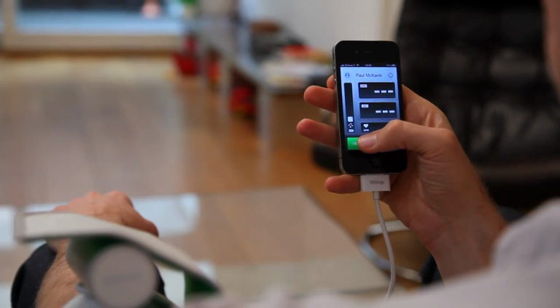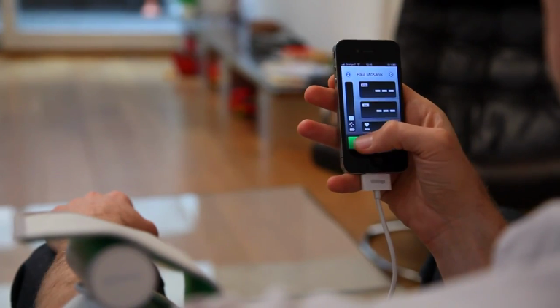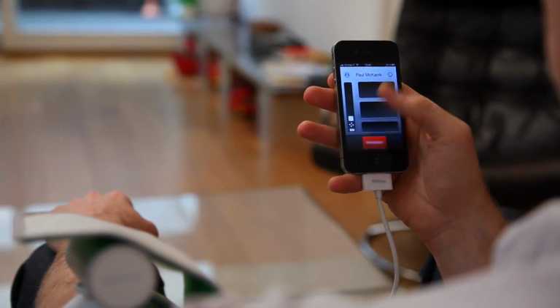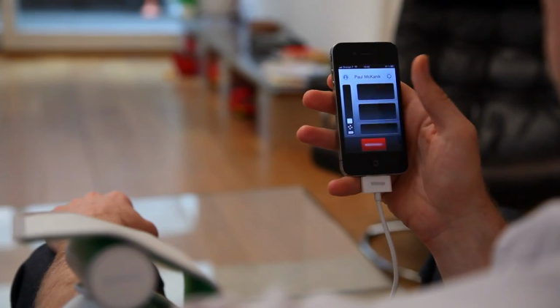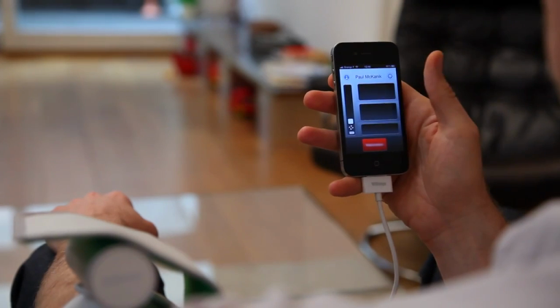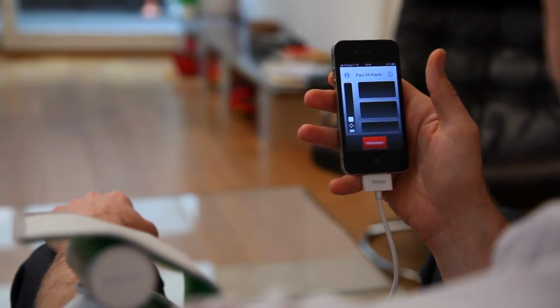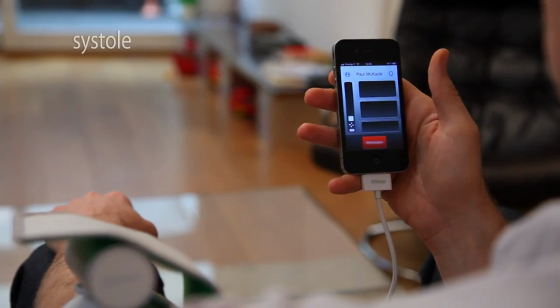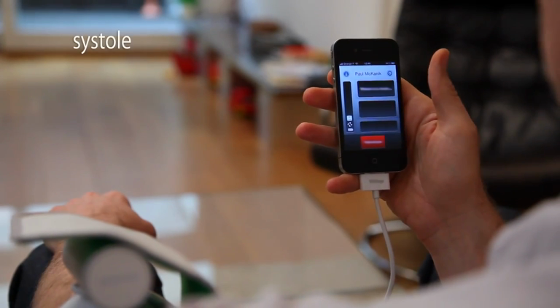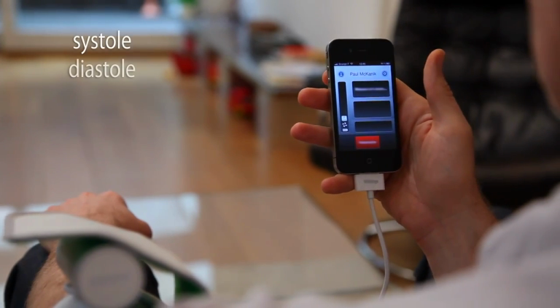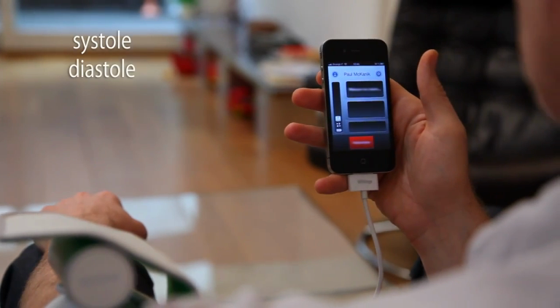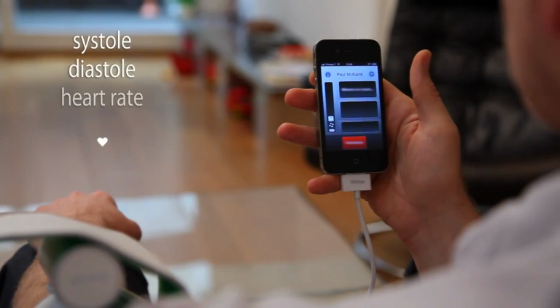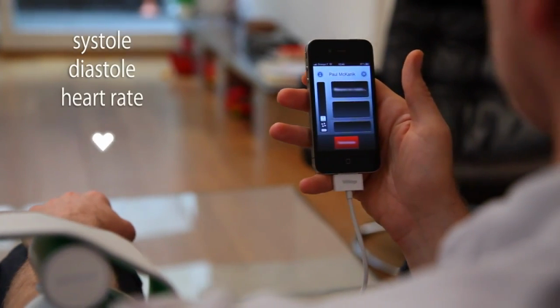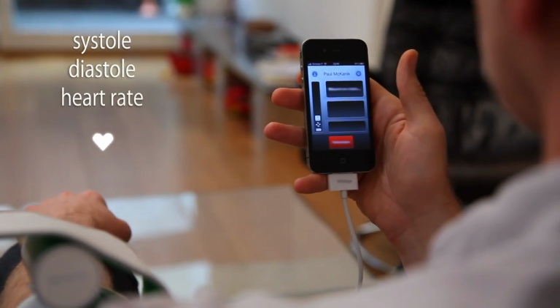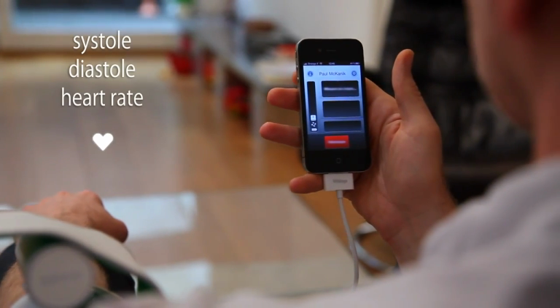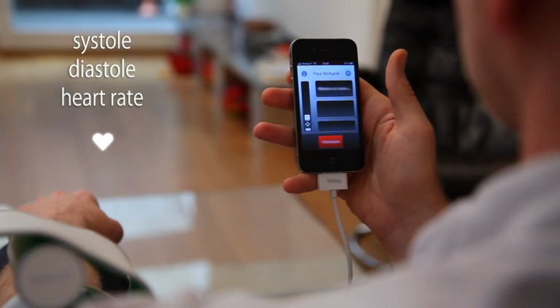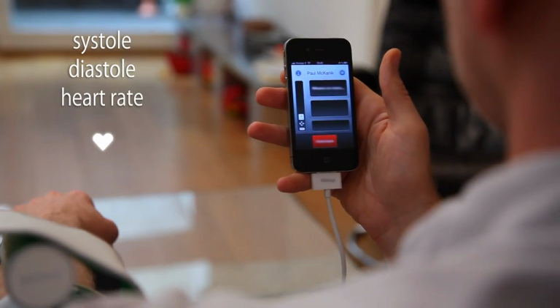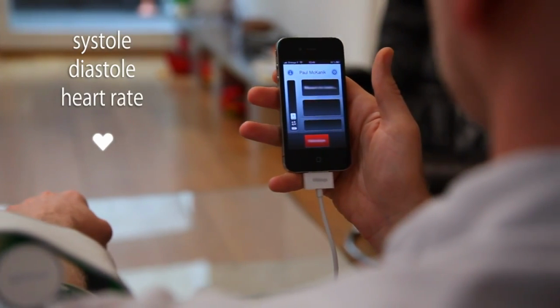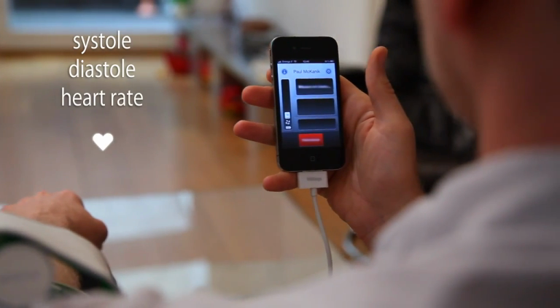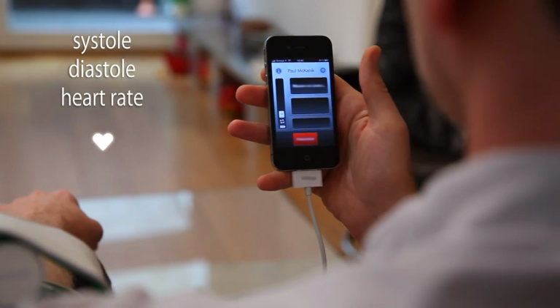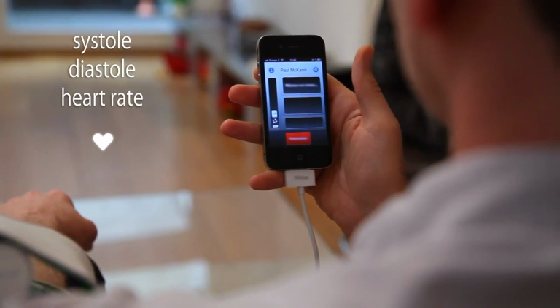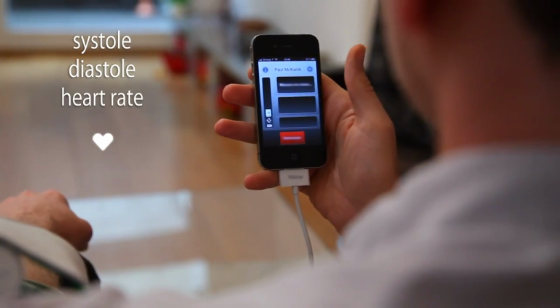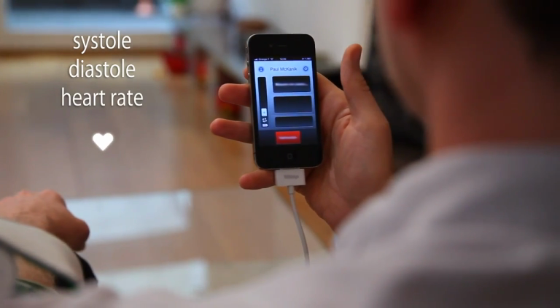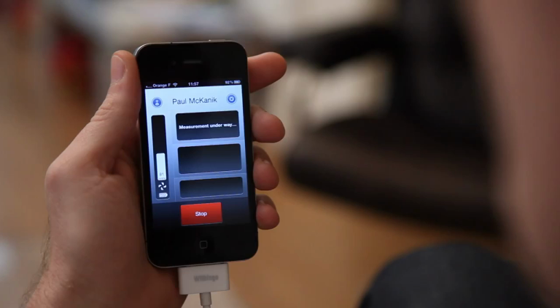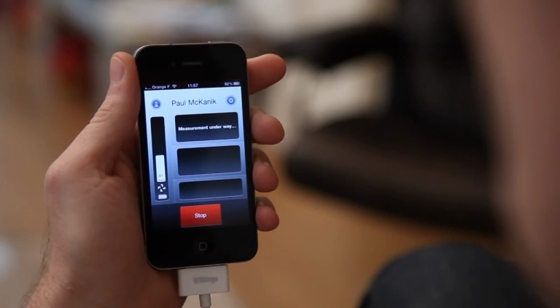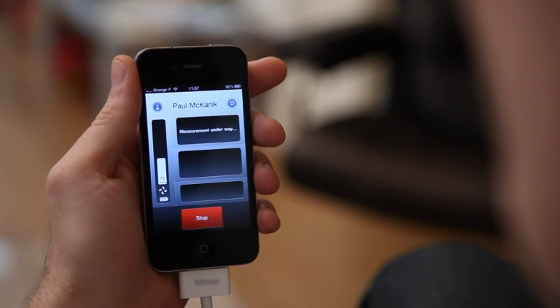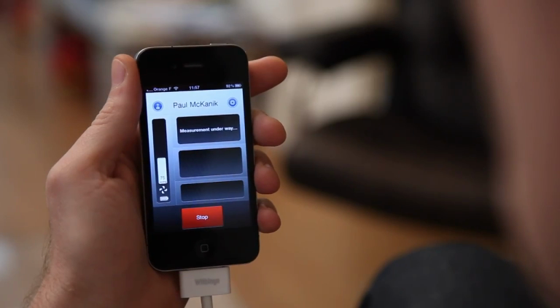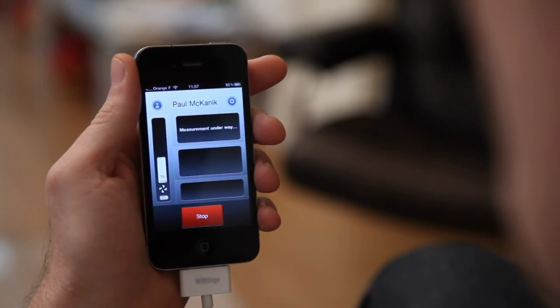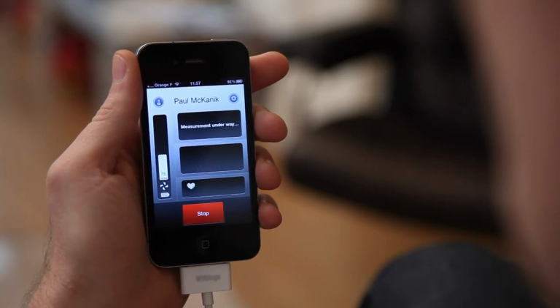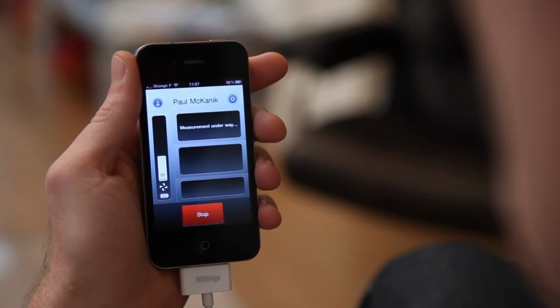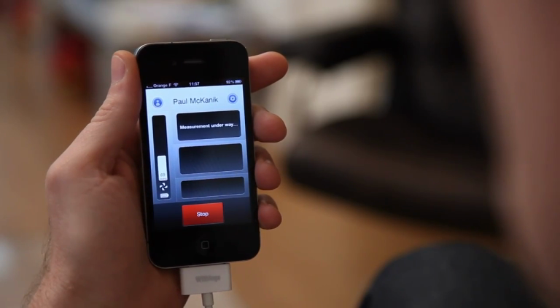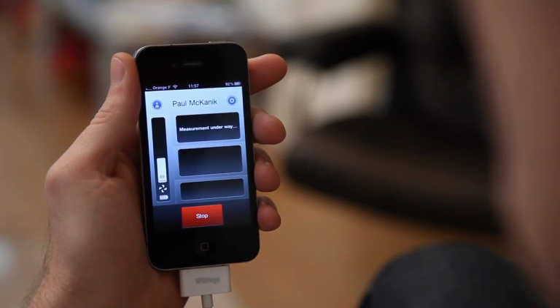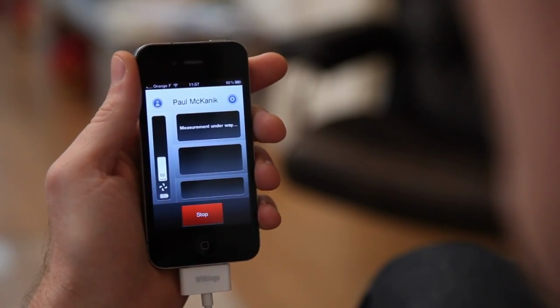Measure your systolic and diastolic pressures, as well as your heart rate. Your results are displayed immediately.